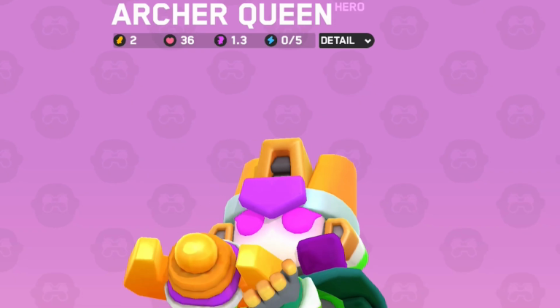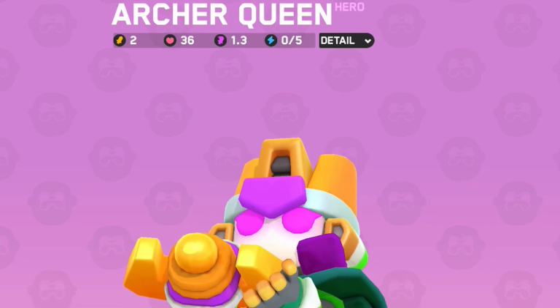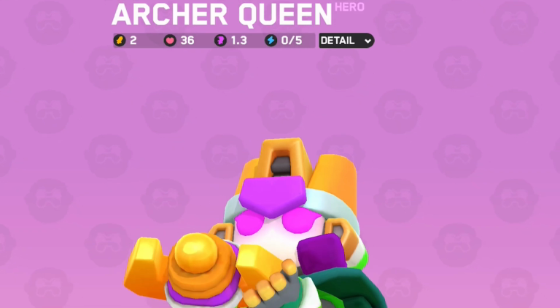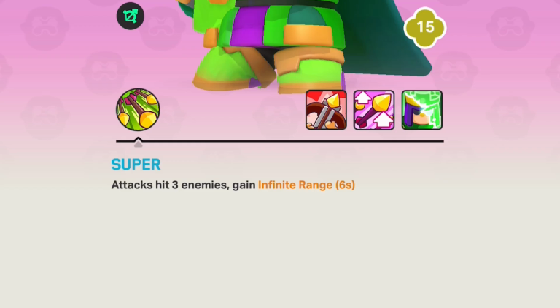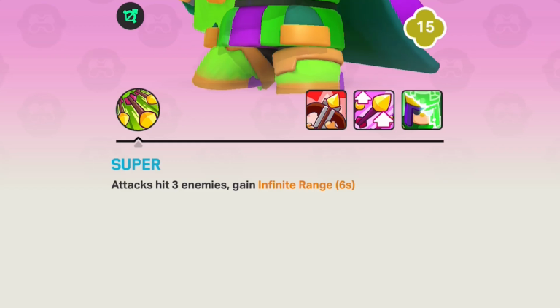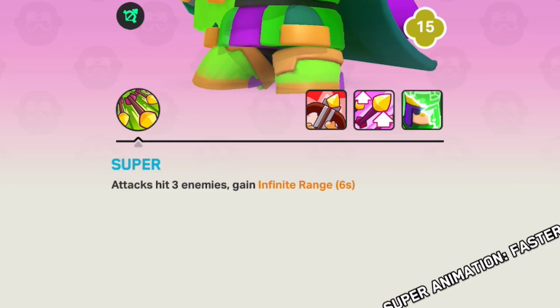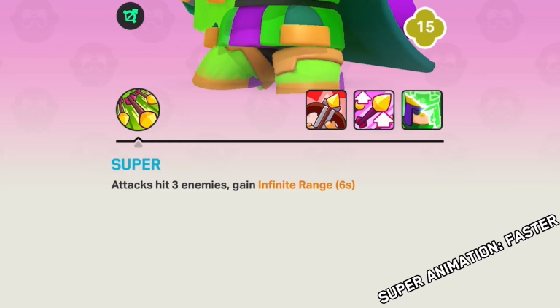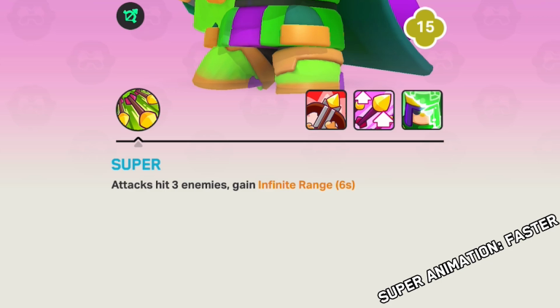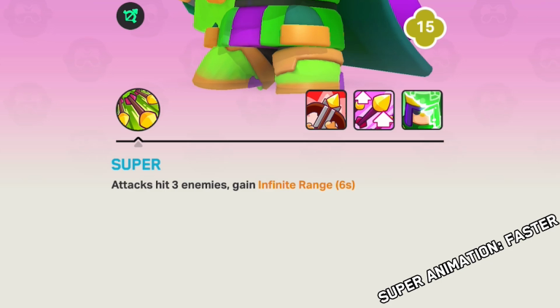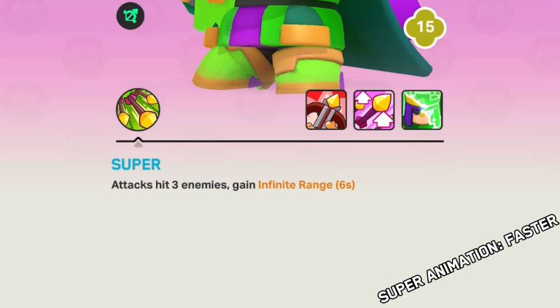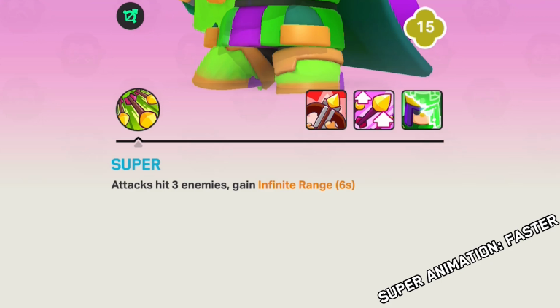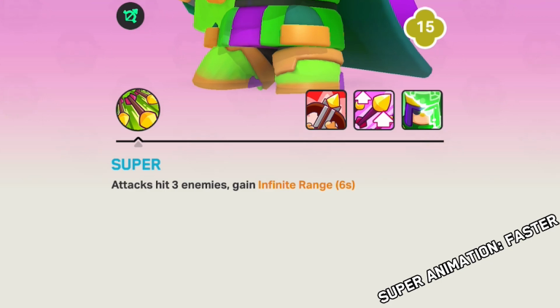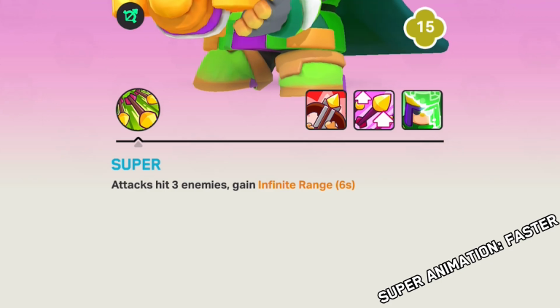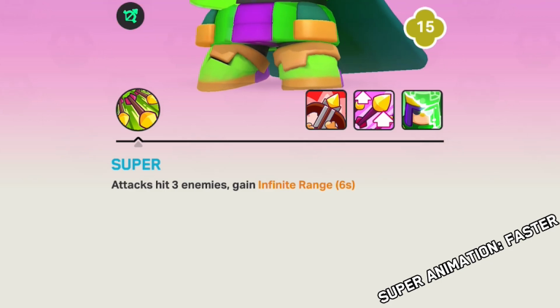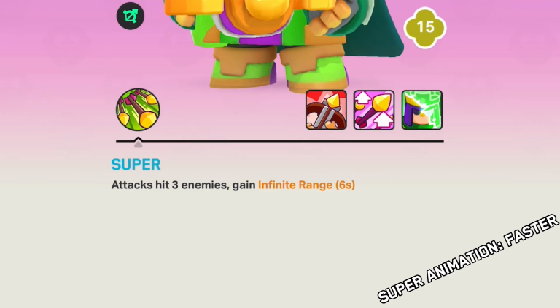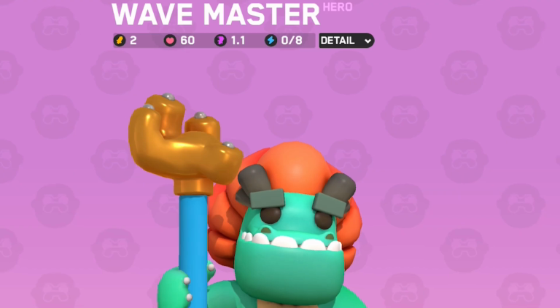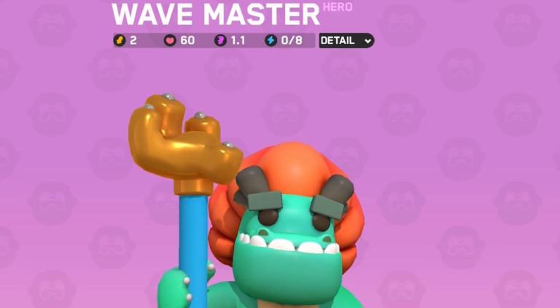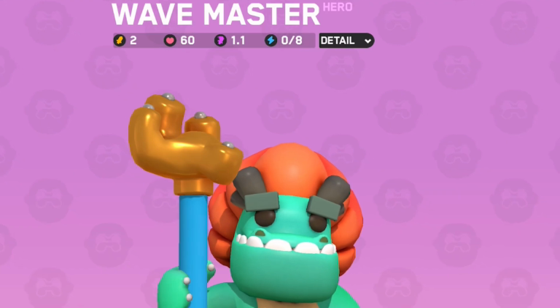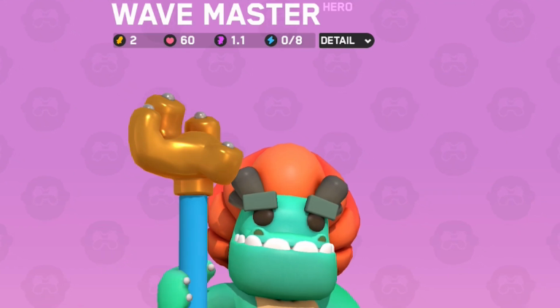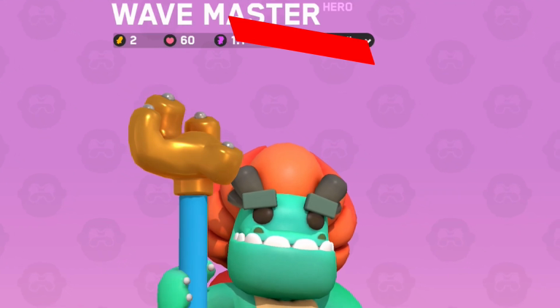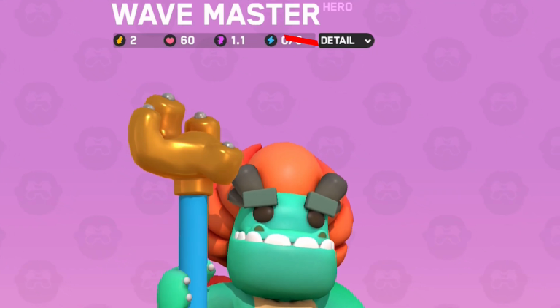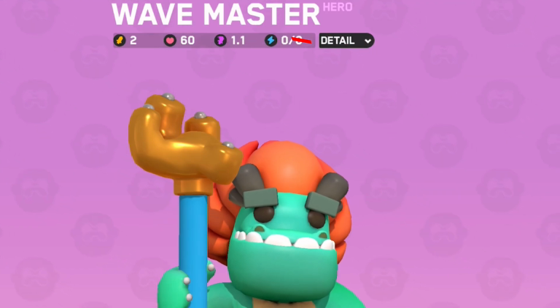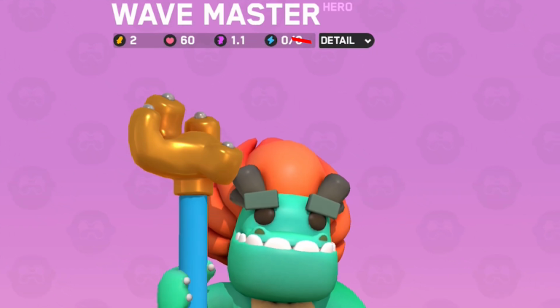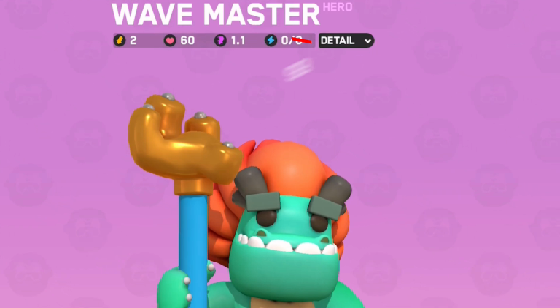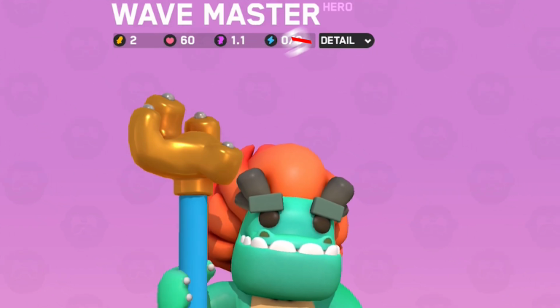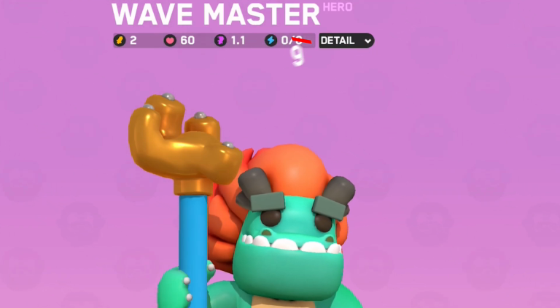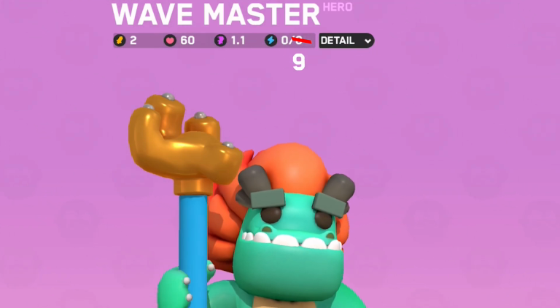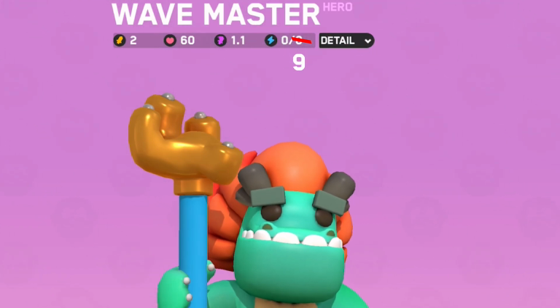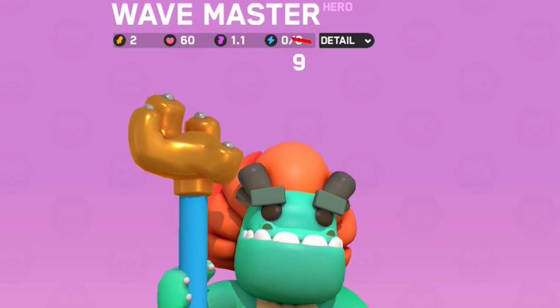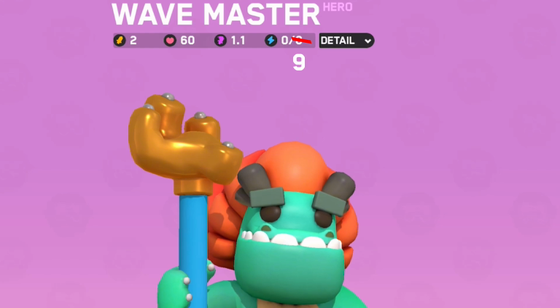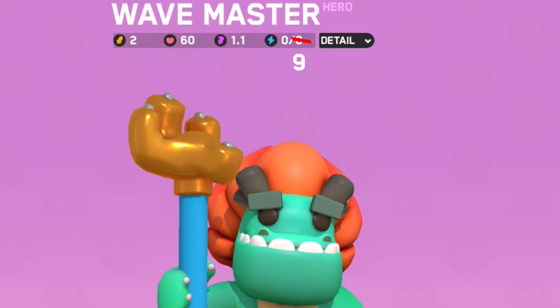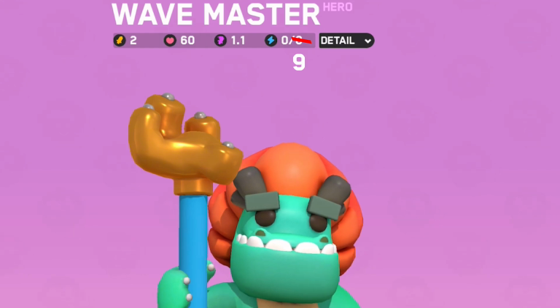Archer Queen: the casting animation for the super was decreased. Wavemaster: the energy cost was increased to 9 from 8.